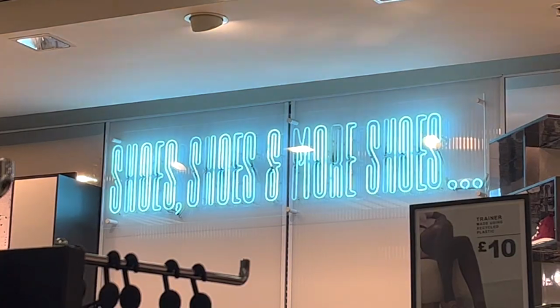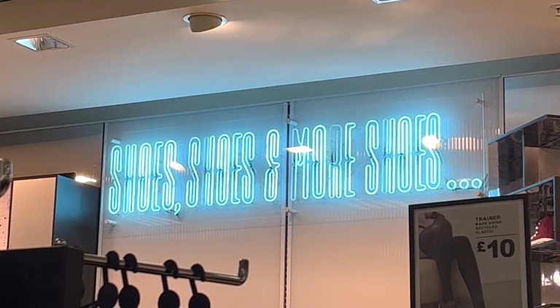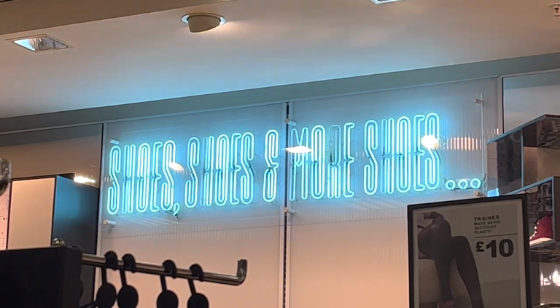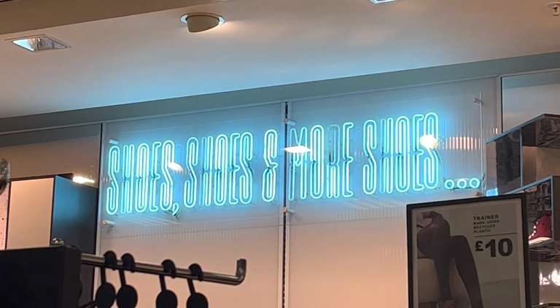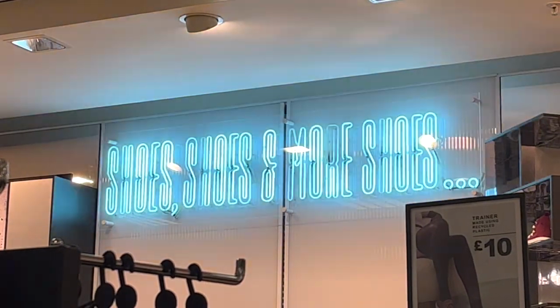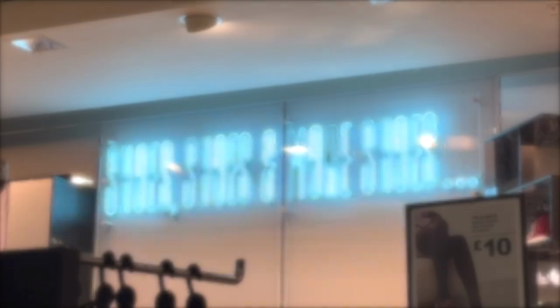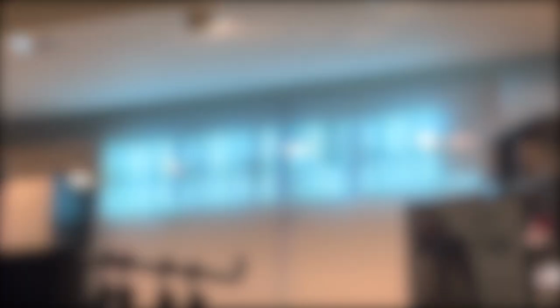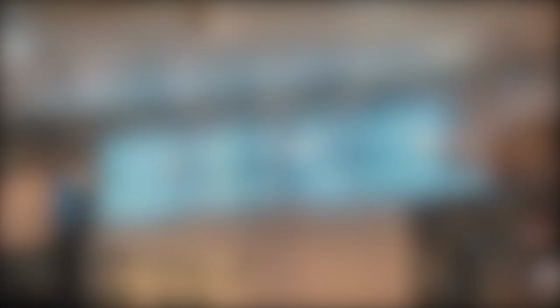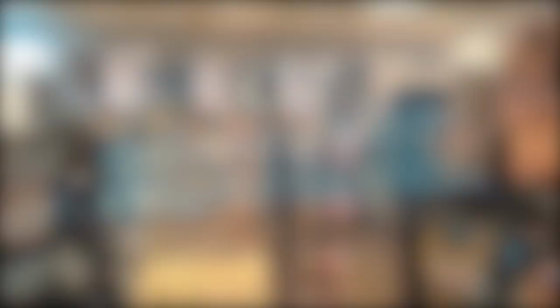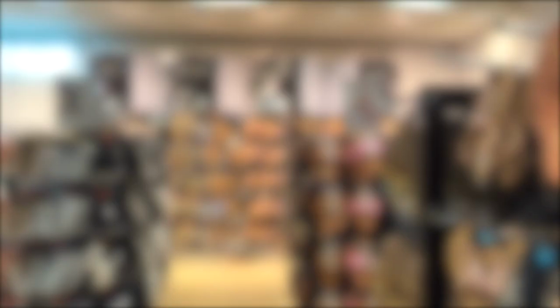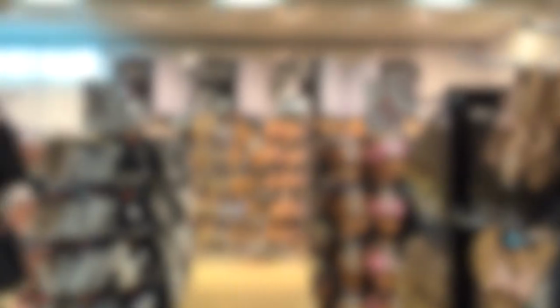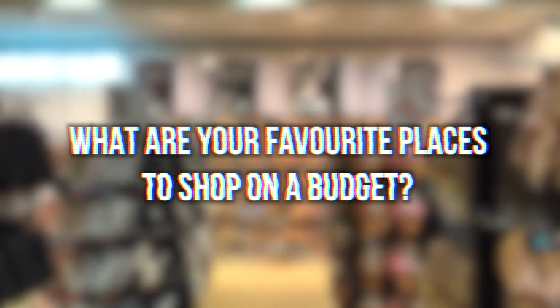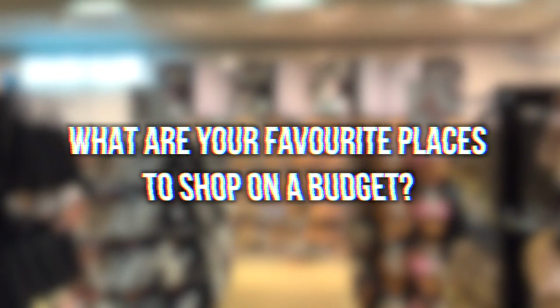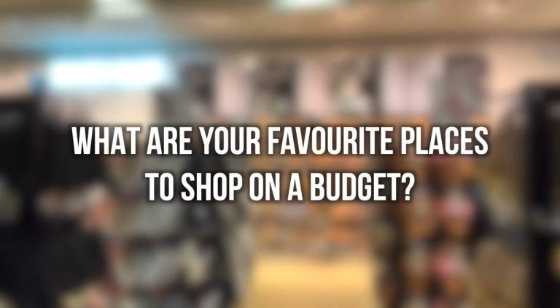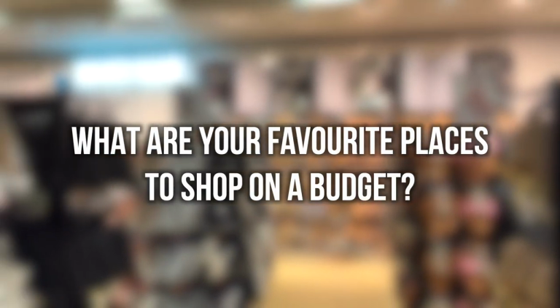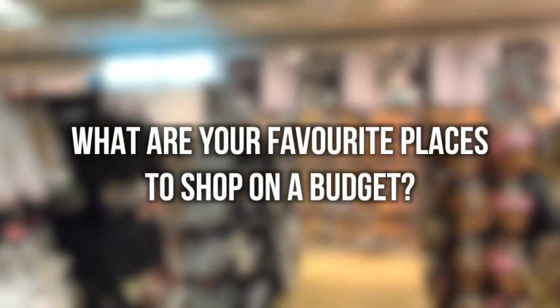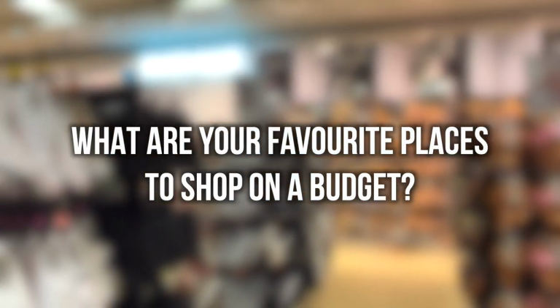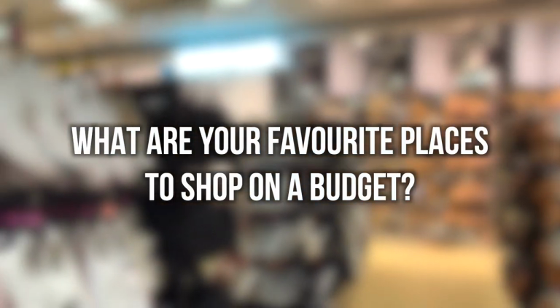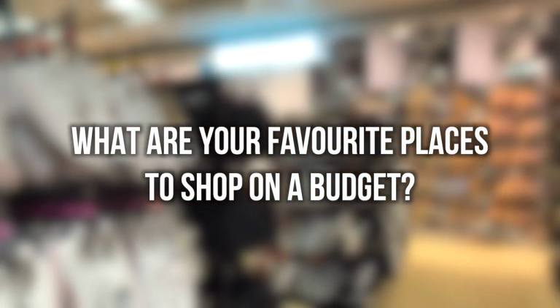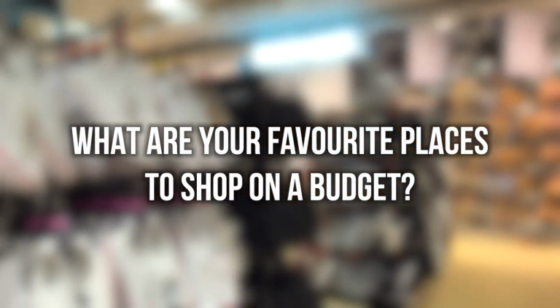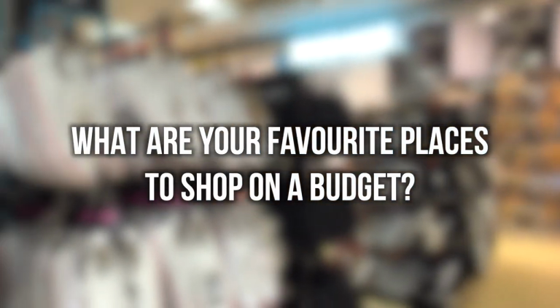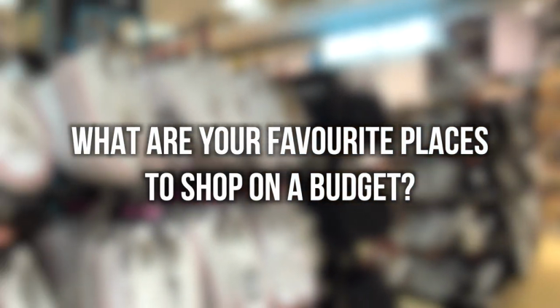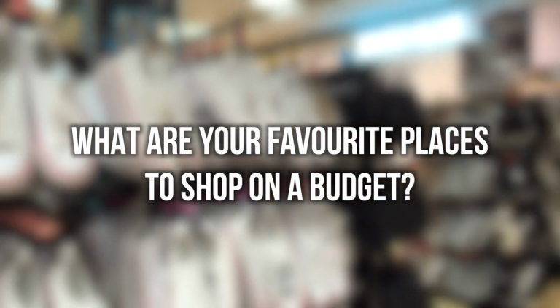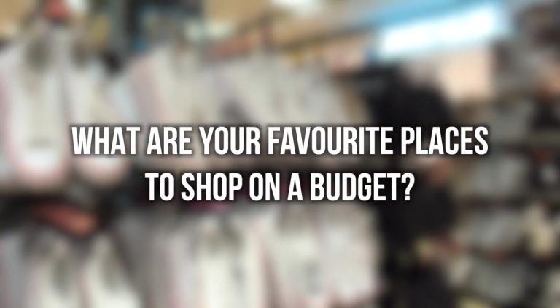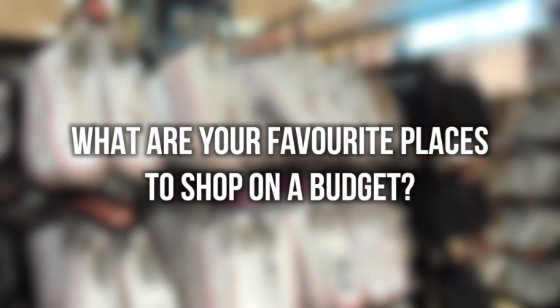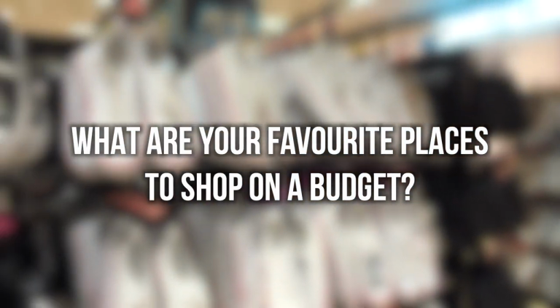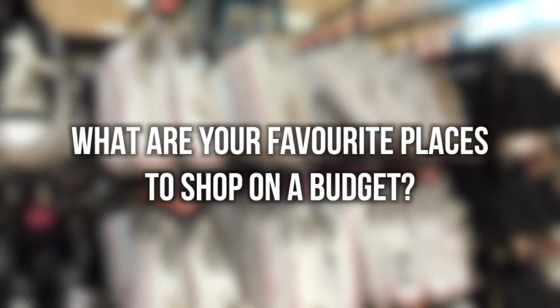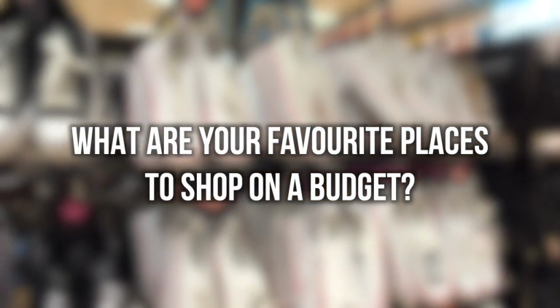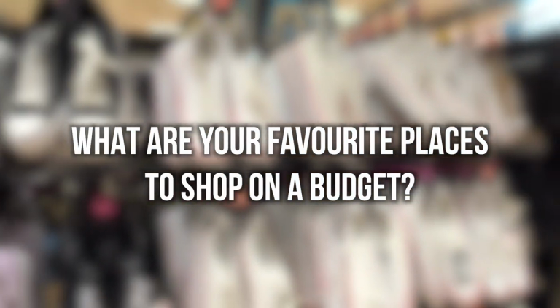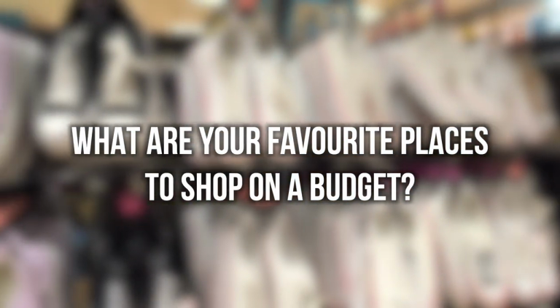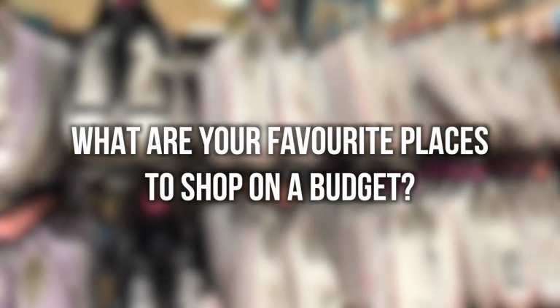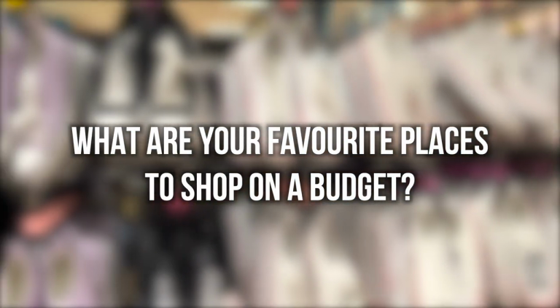Before we move on to the next store, I would love to hear your favourite places to shop on a budget in Nottingham, so let me know down in the comments.